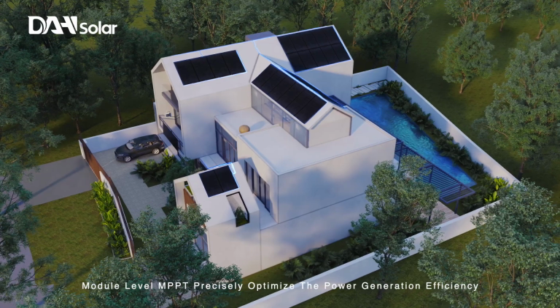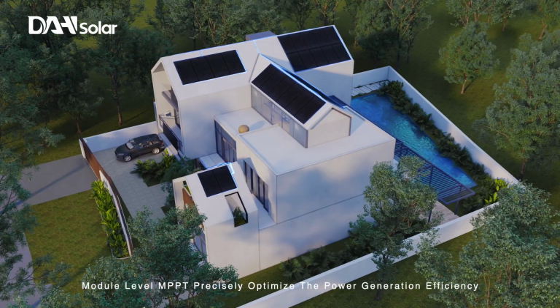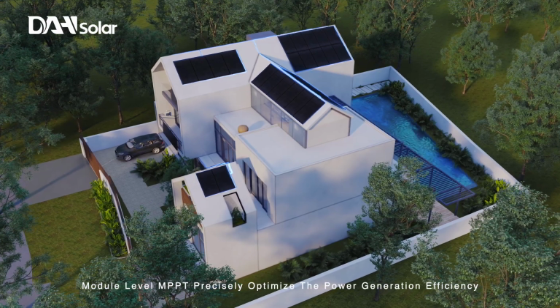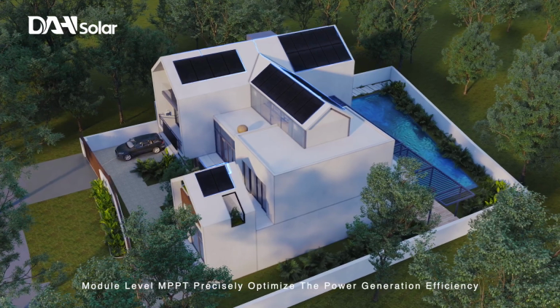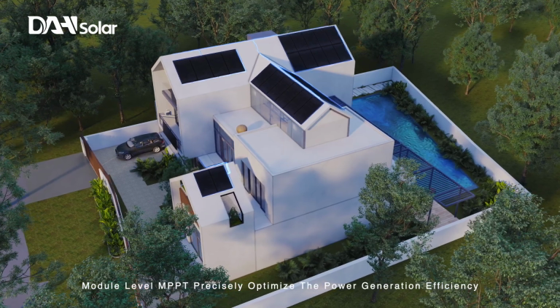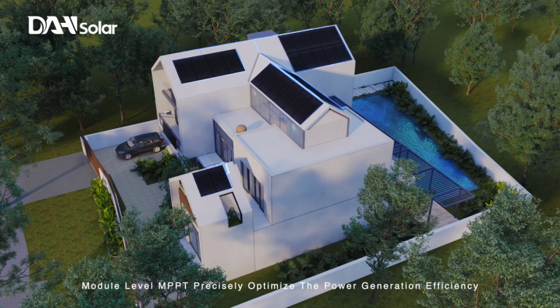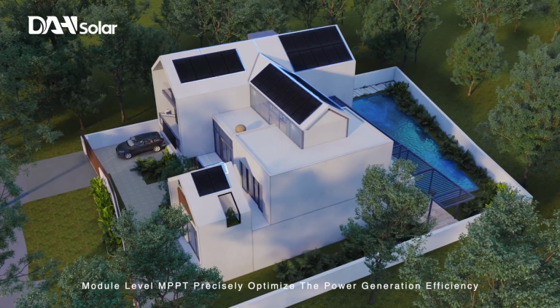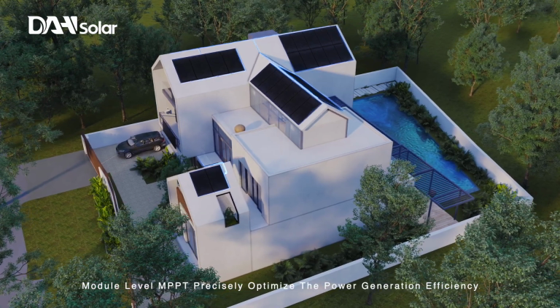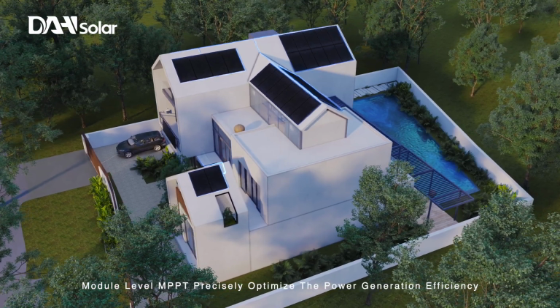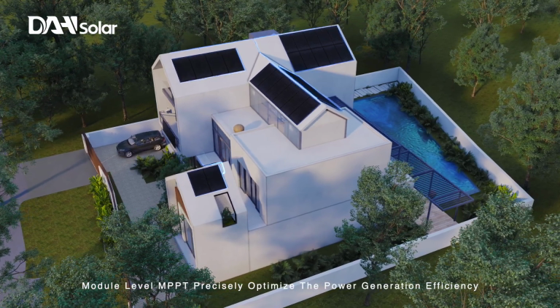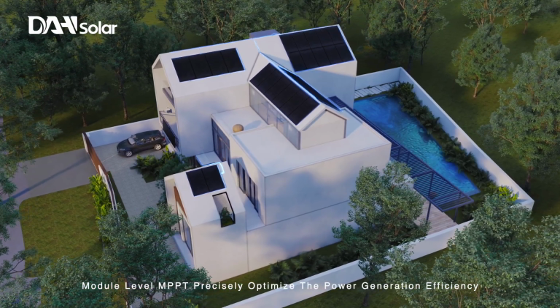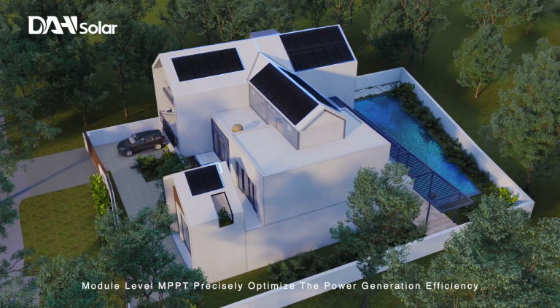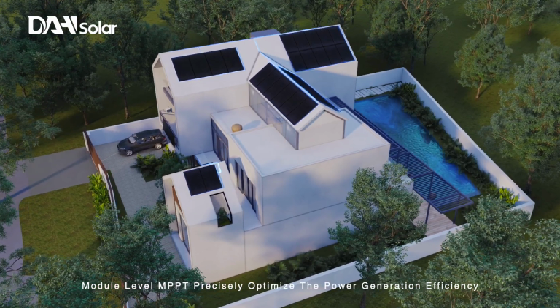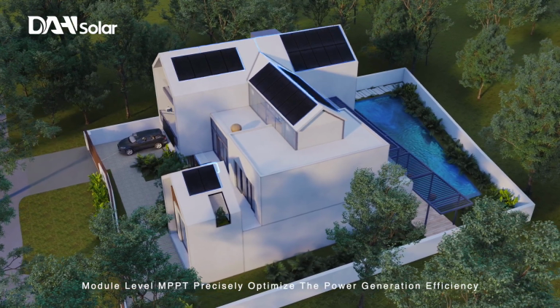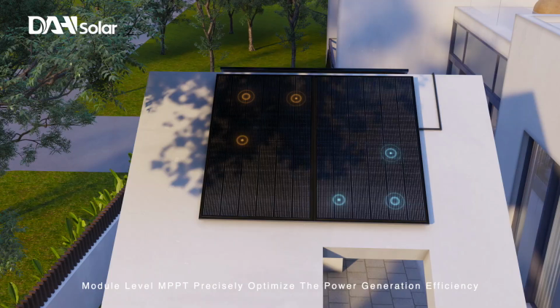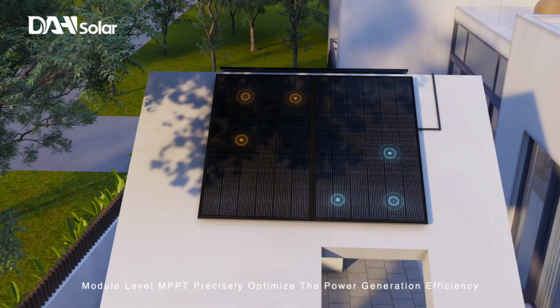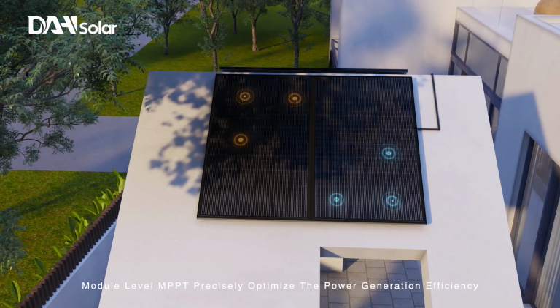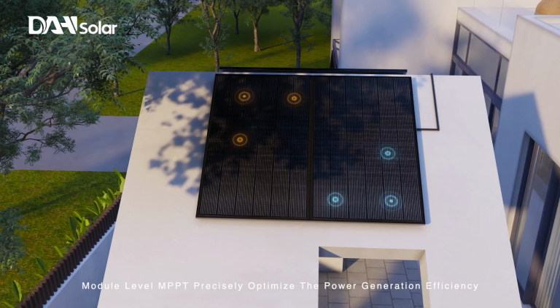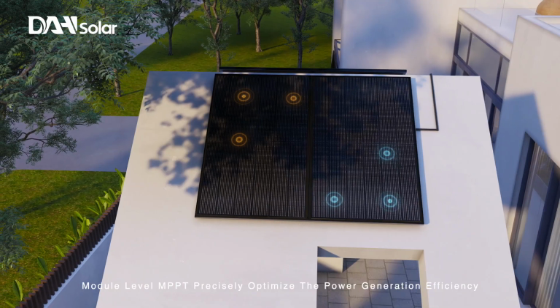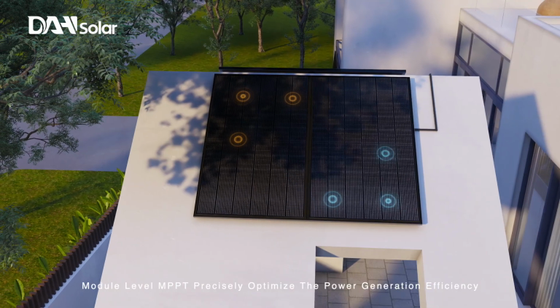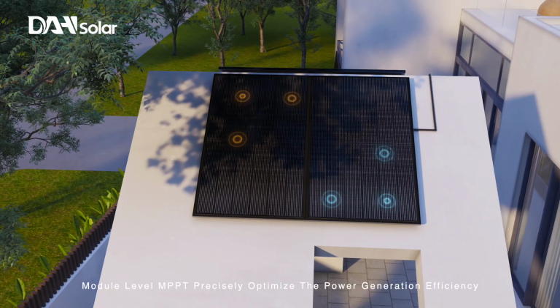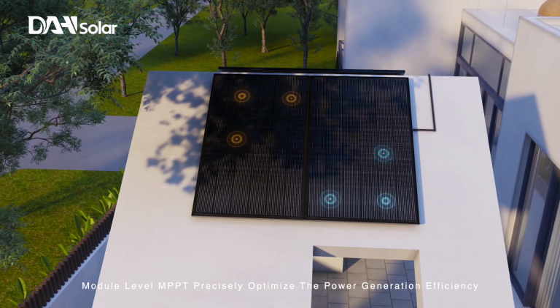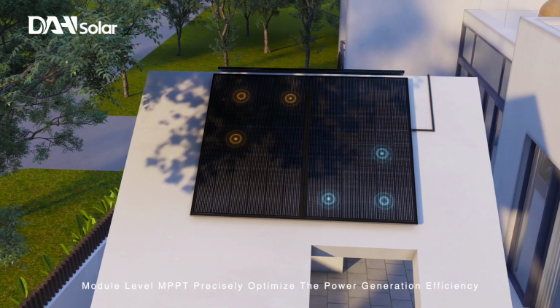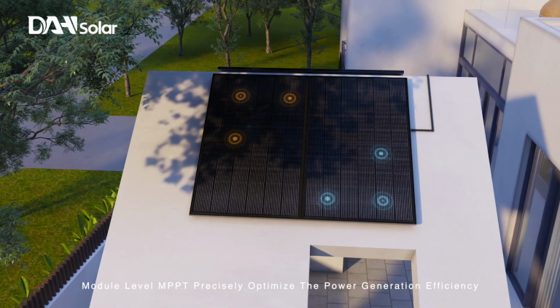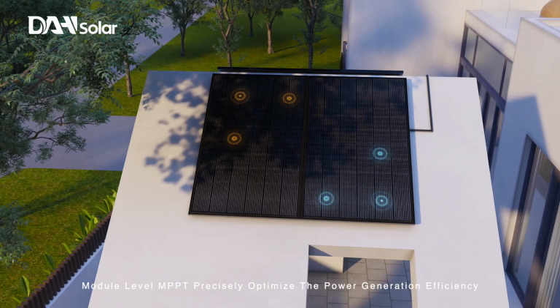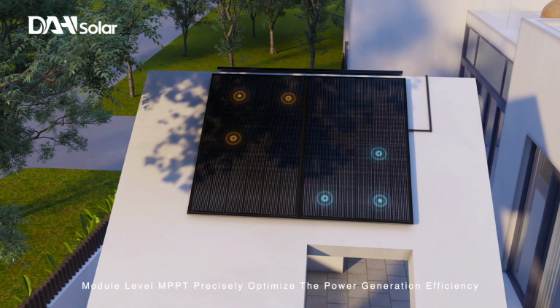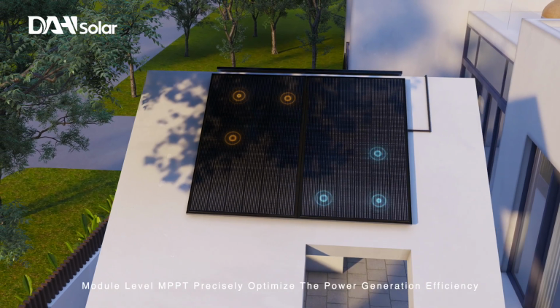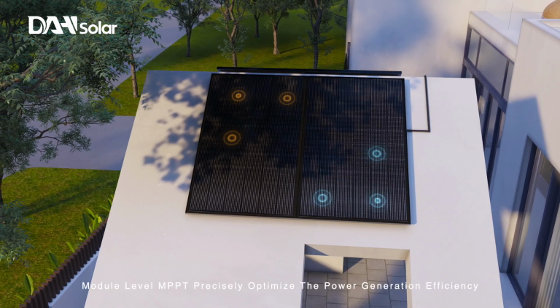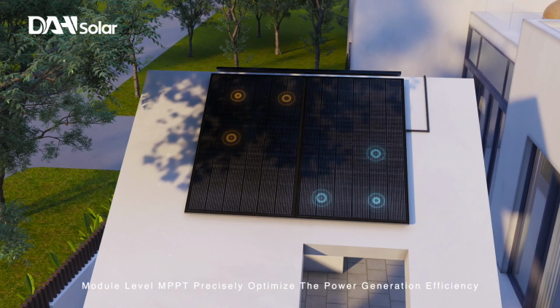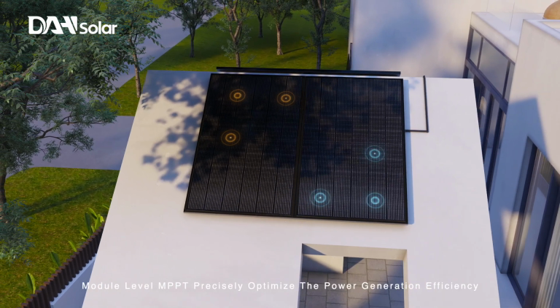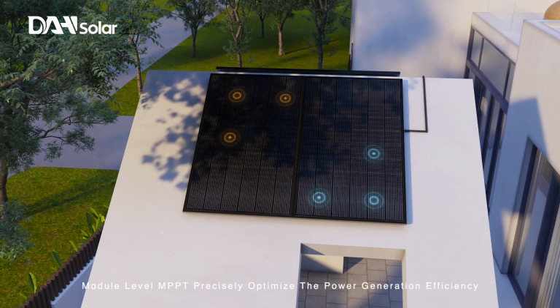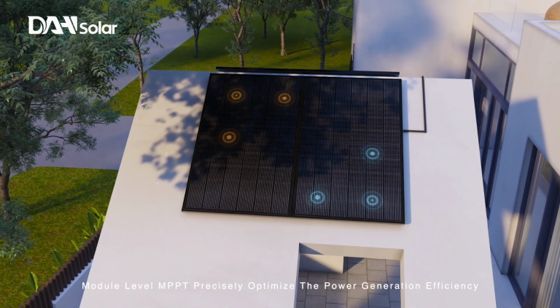Module-level MPPT precisely optimizes the power generation efficiency.